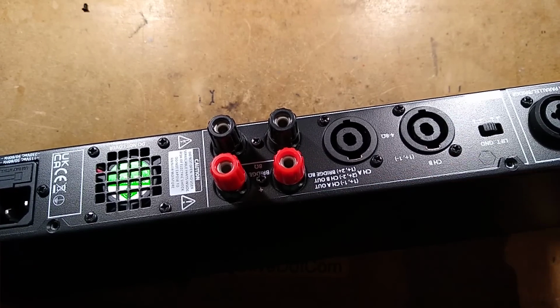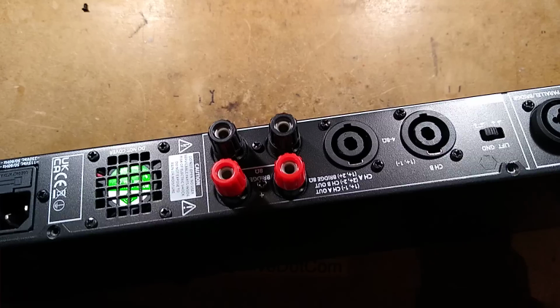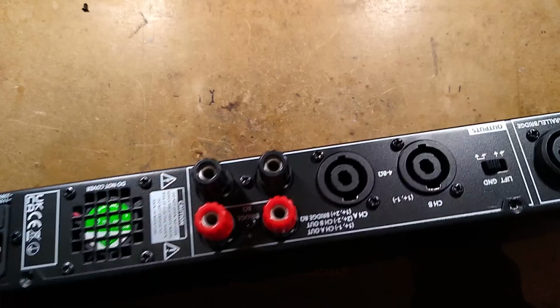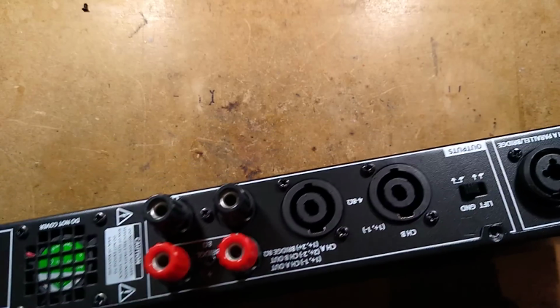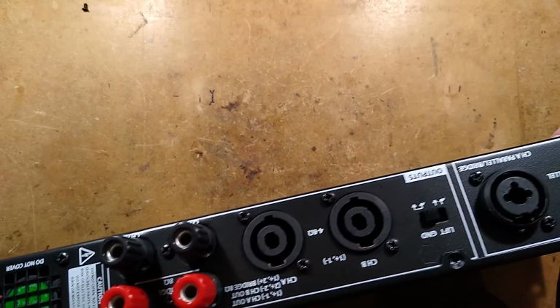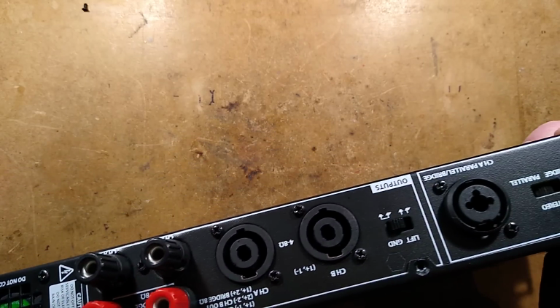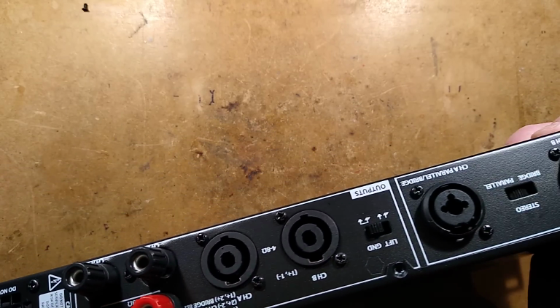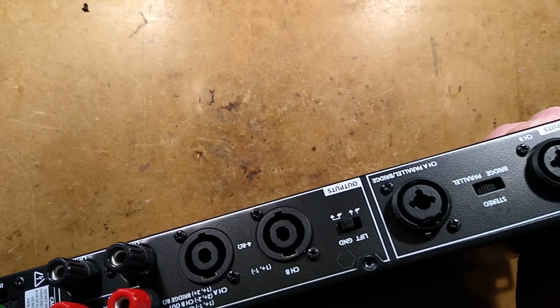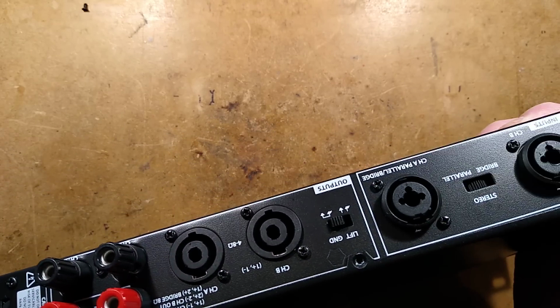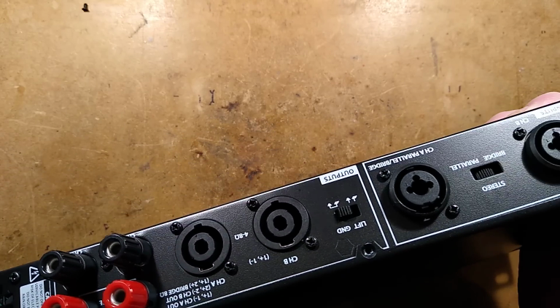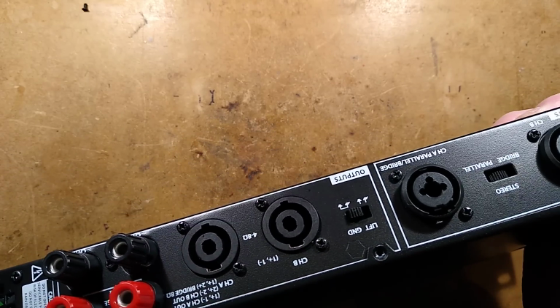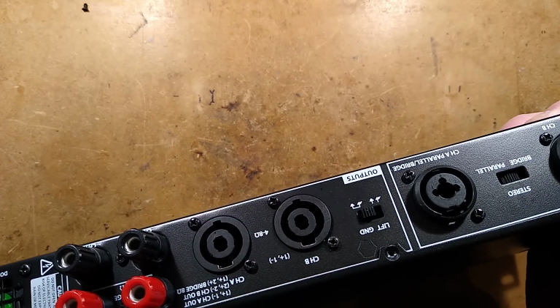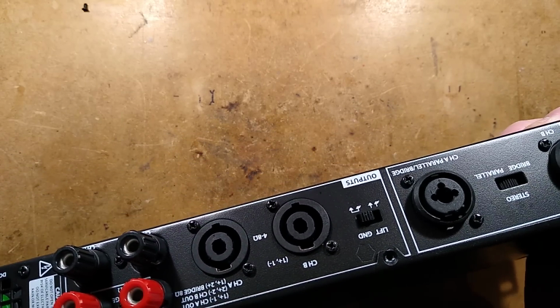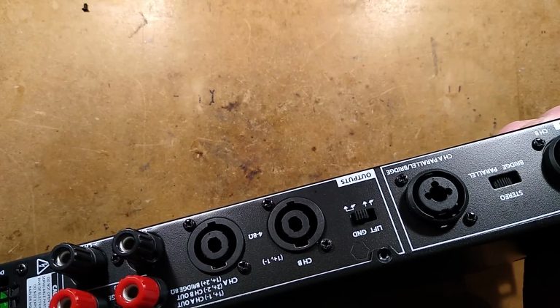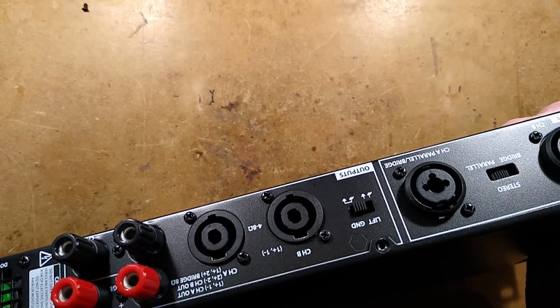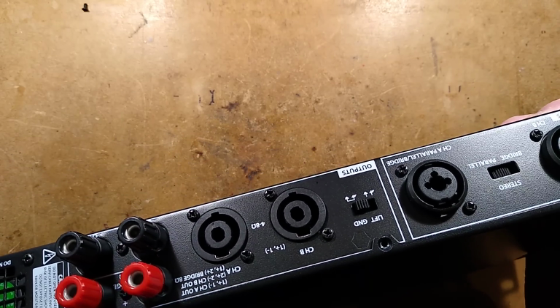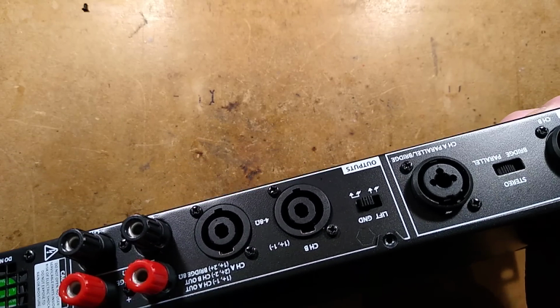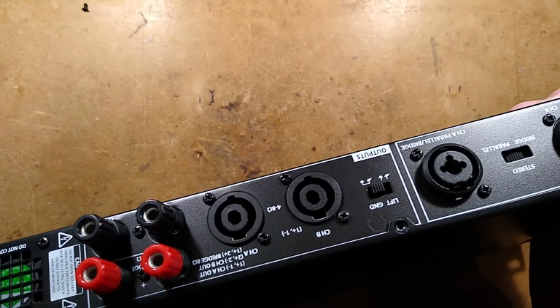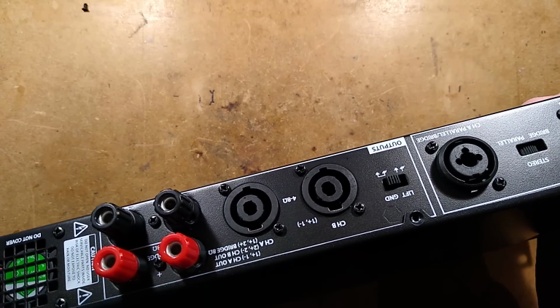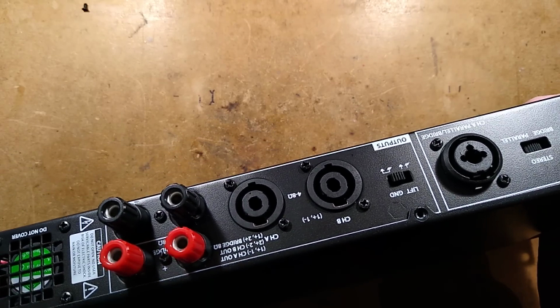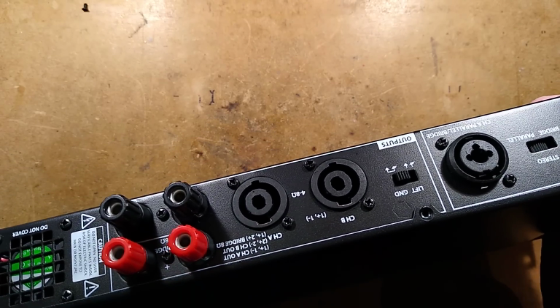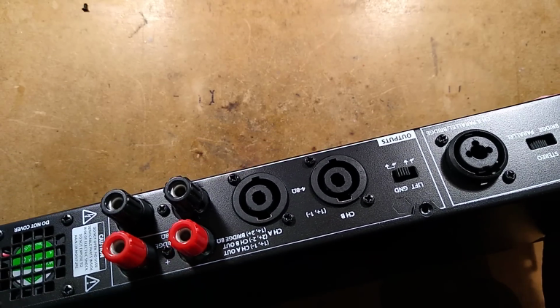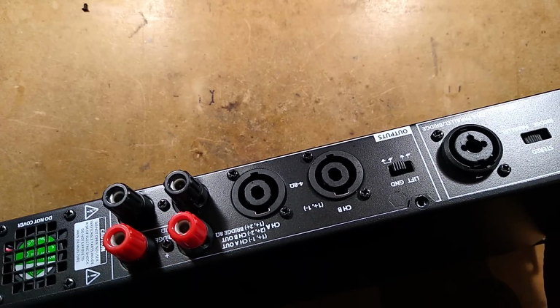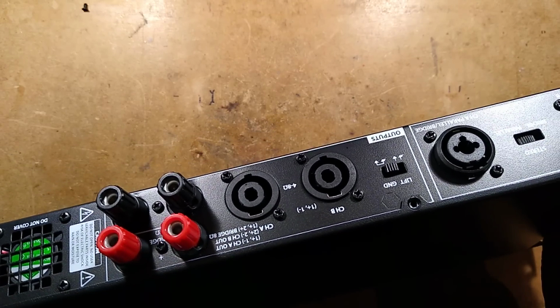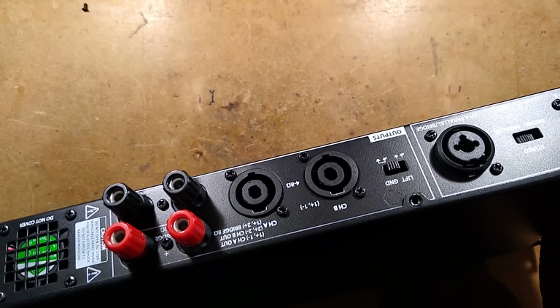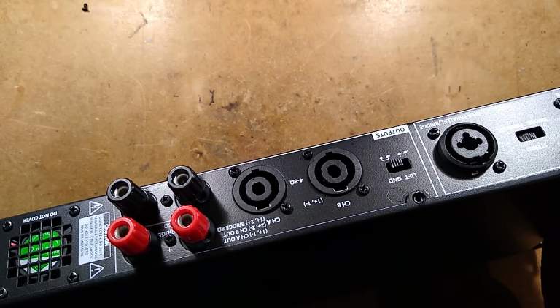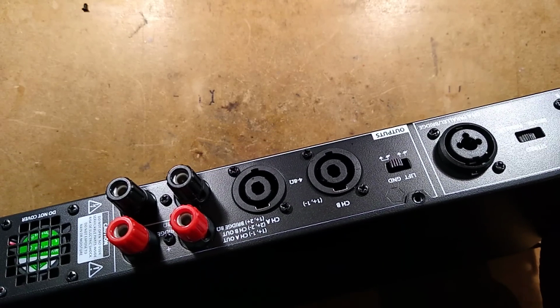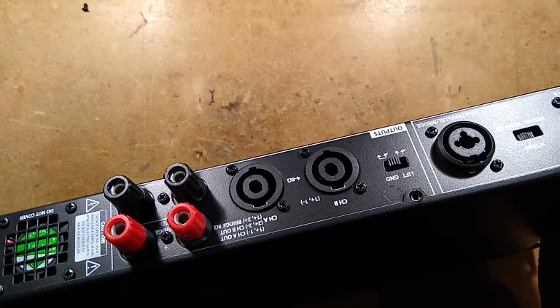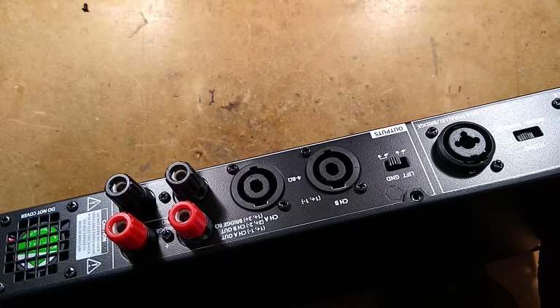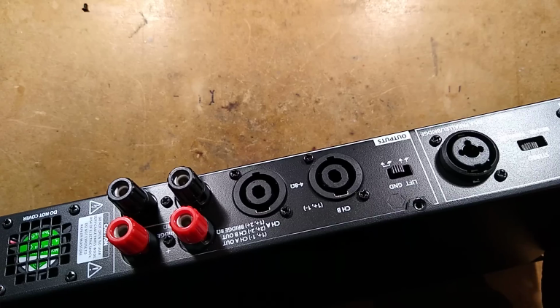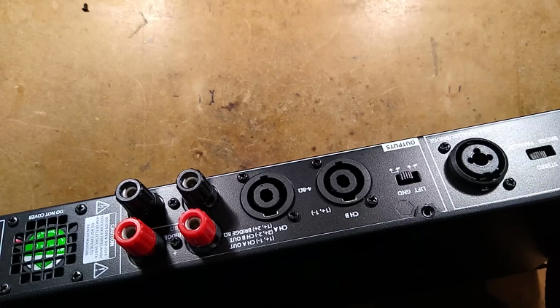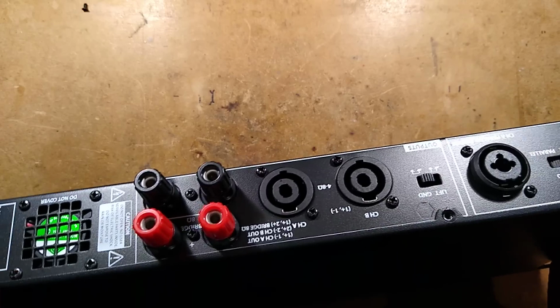This thing is a beefy little amplifier. It's rated about 180 watts RMS, or 350 watts if it's bridged.